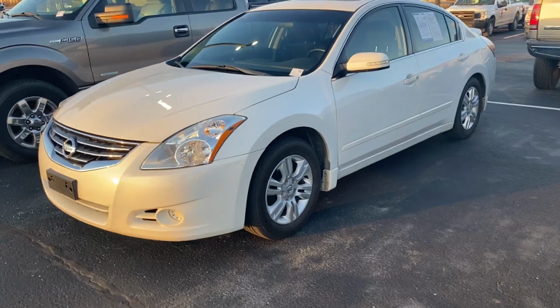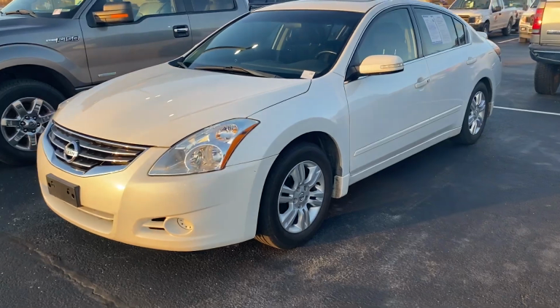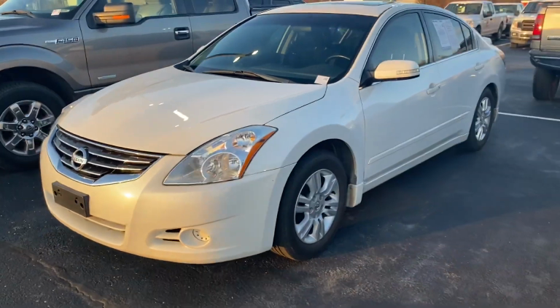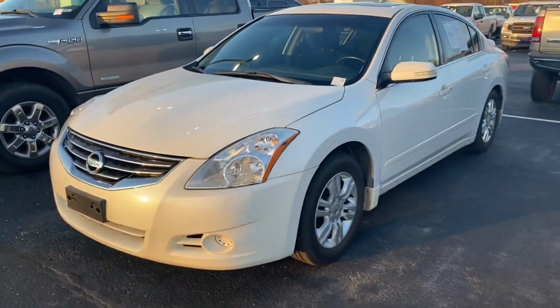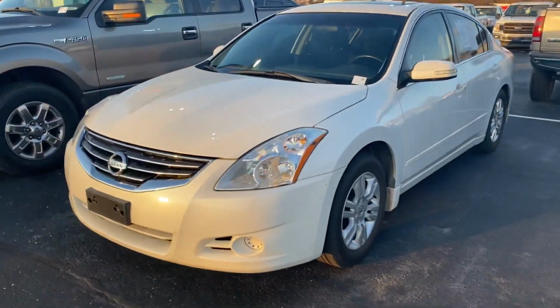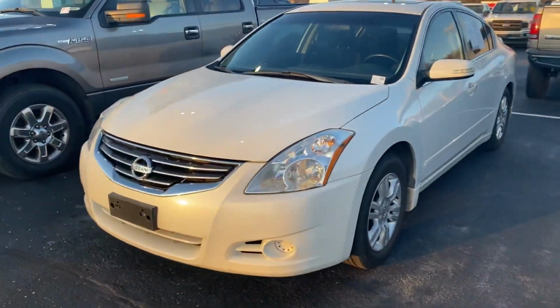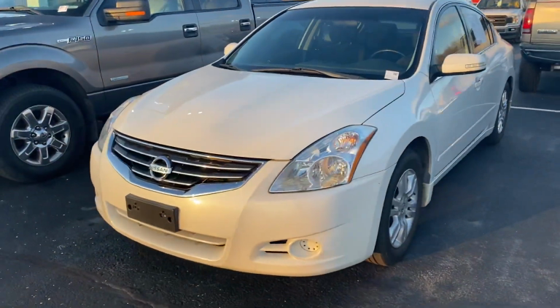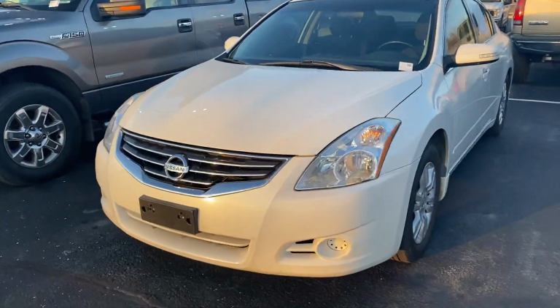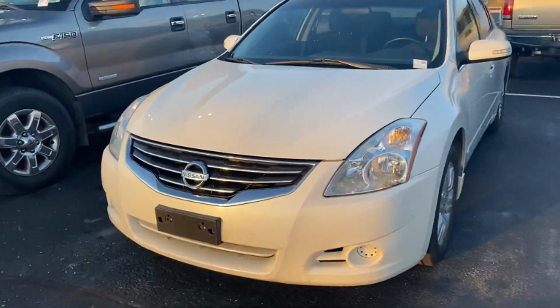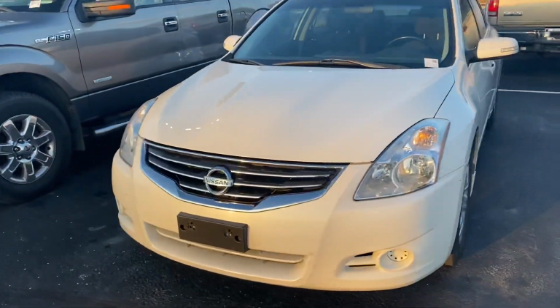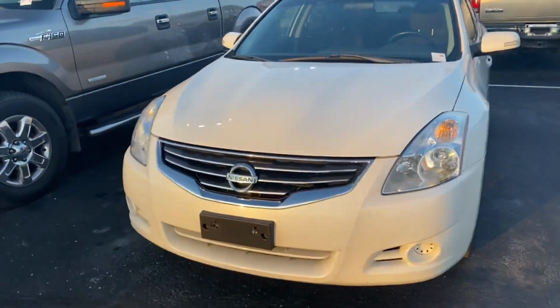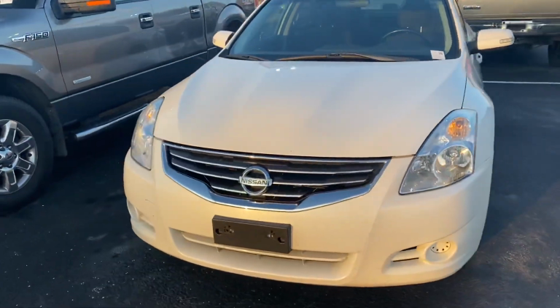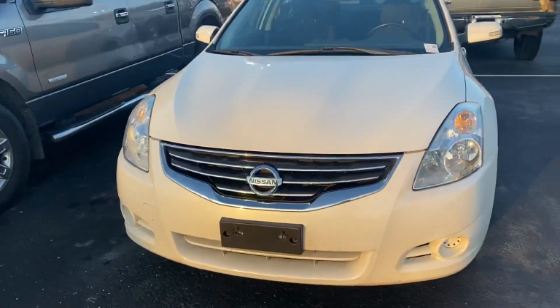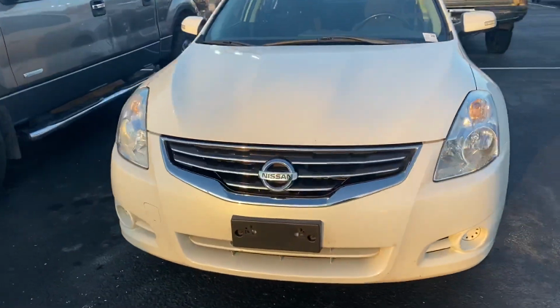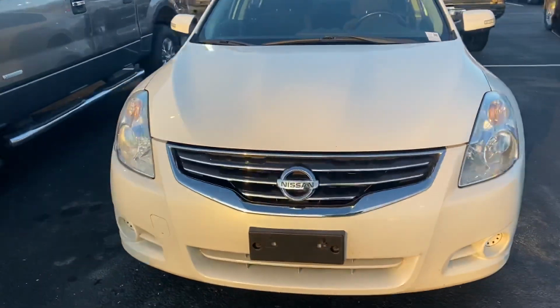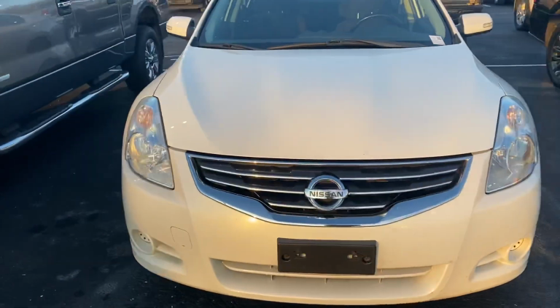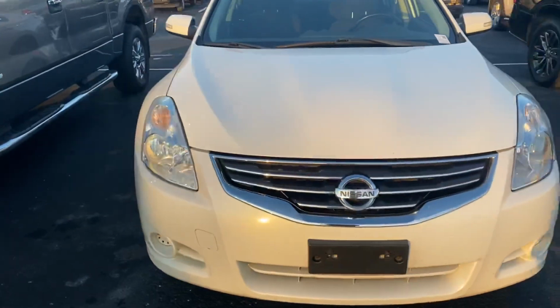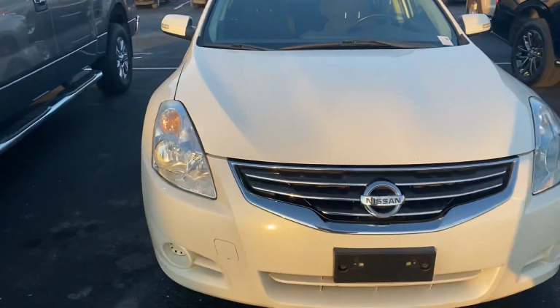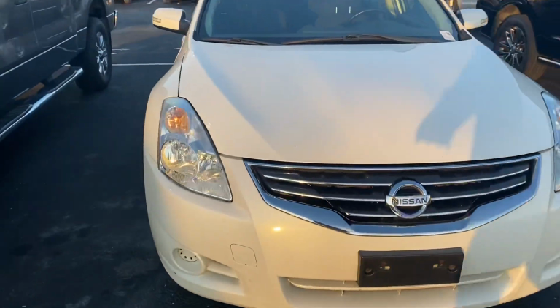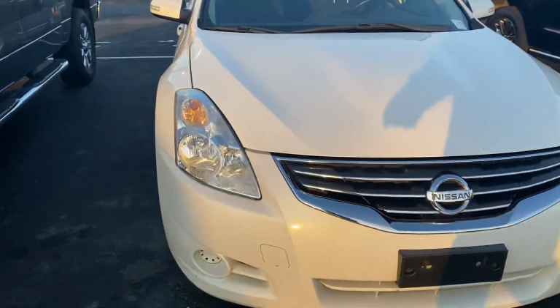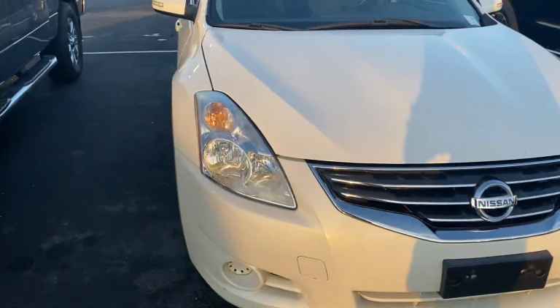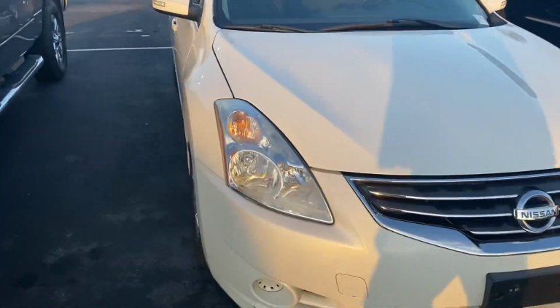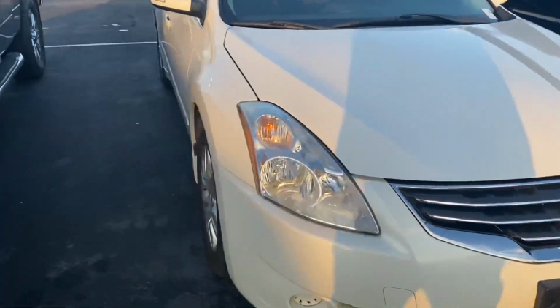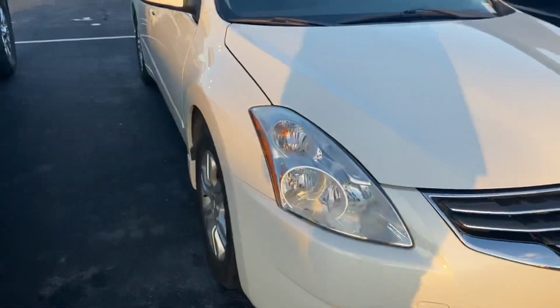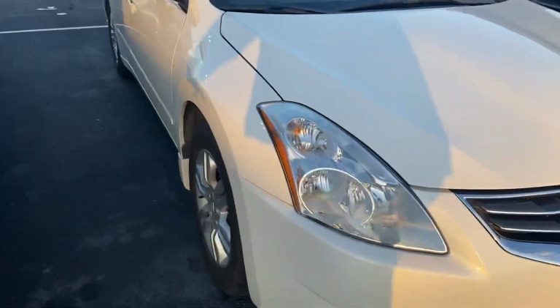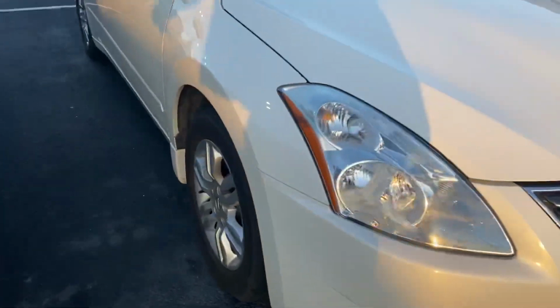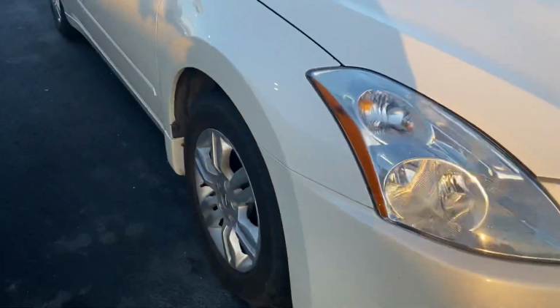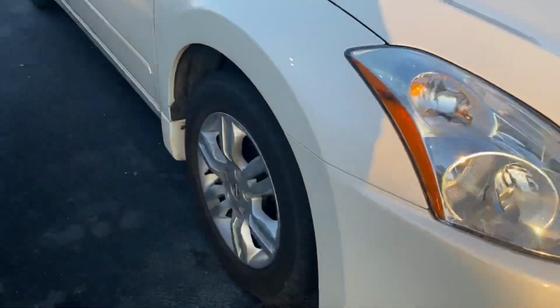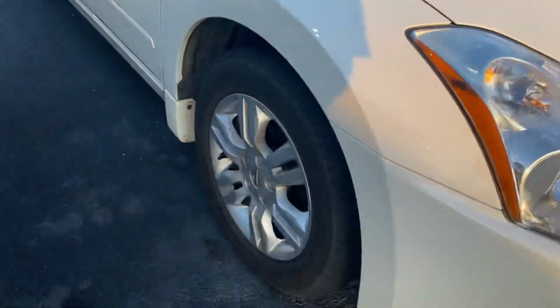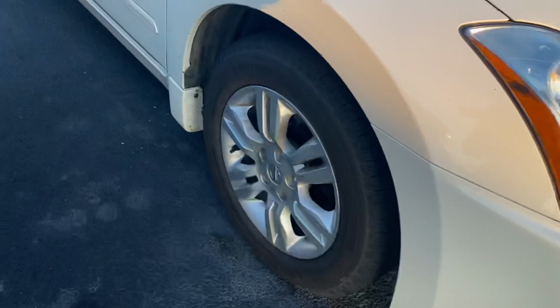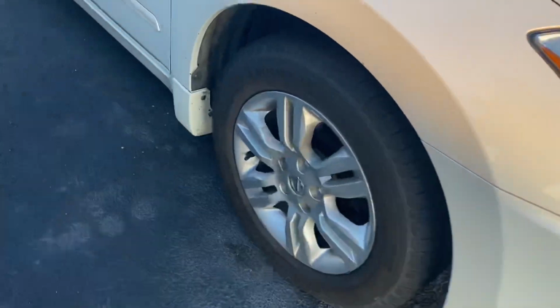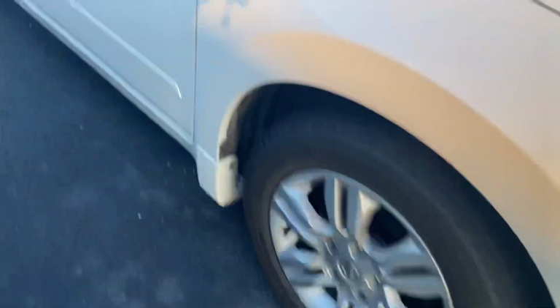Thank you for choosing Willis Ford. Here's your 2011 Nissan Altima — go ahead and fire it on up.